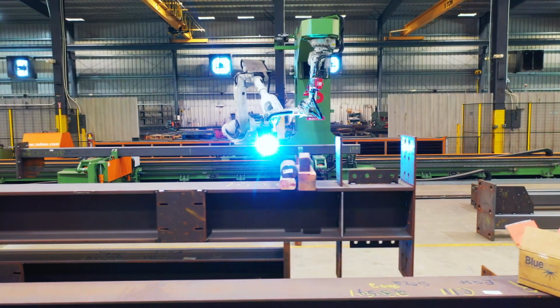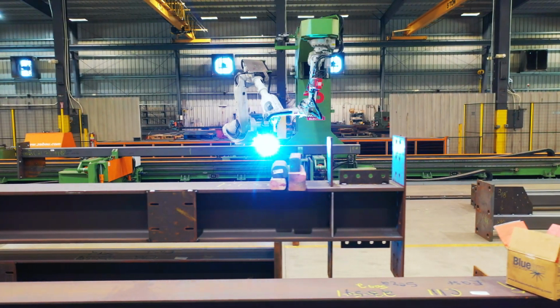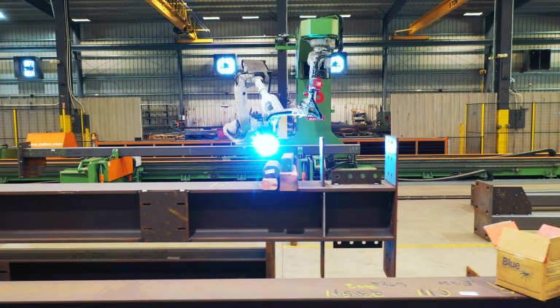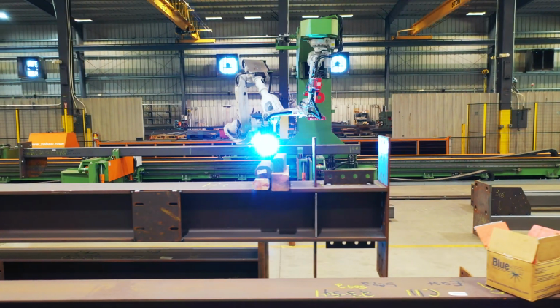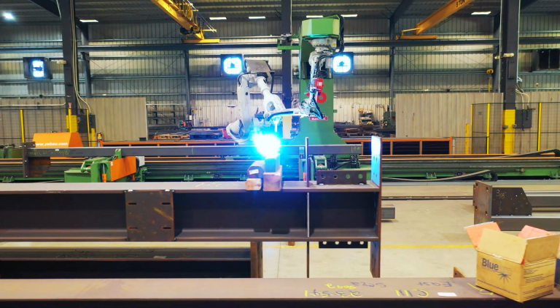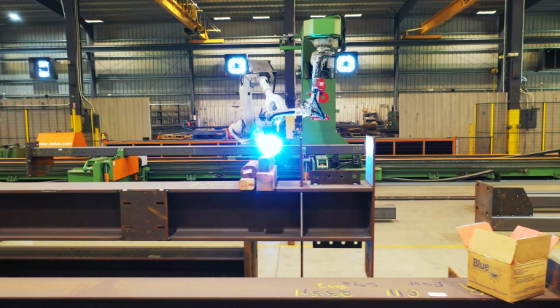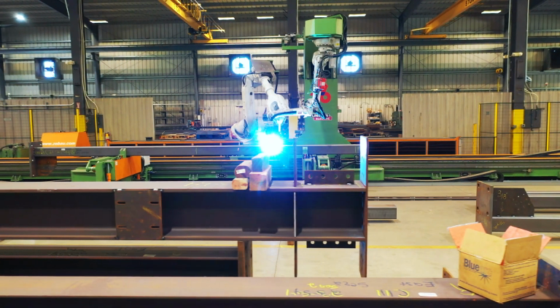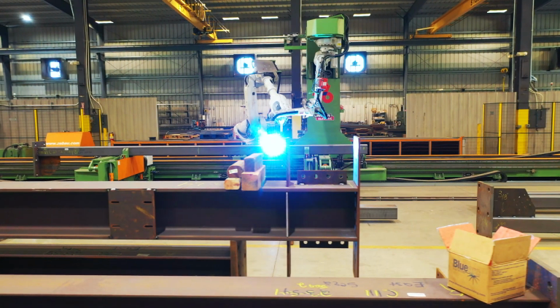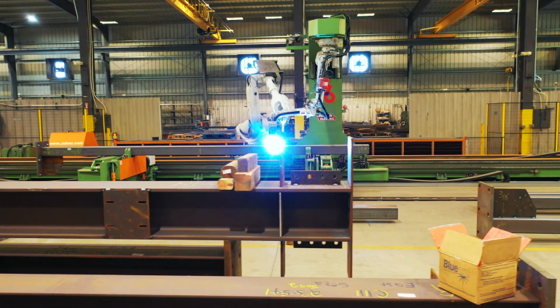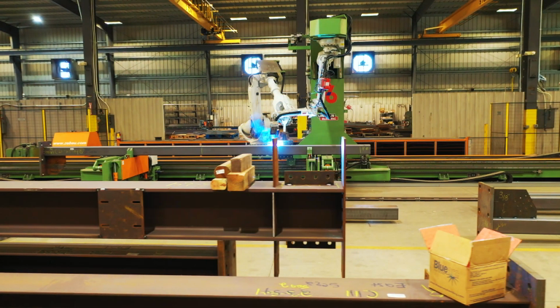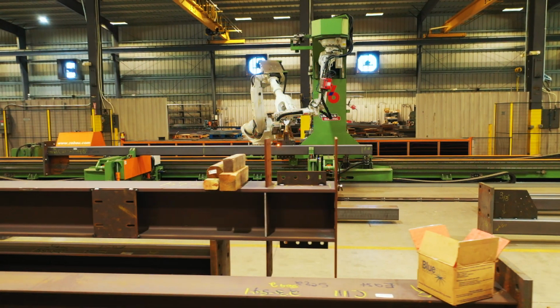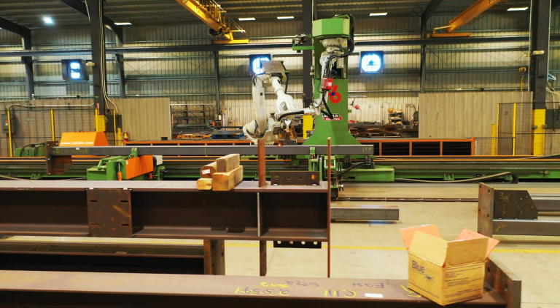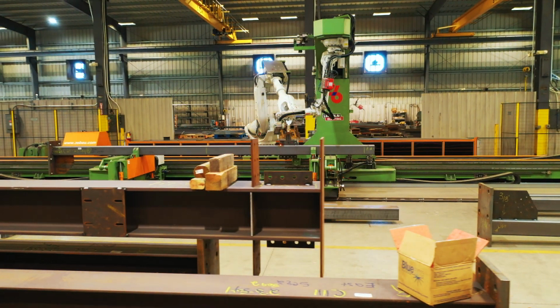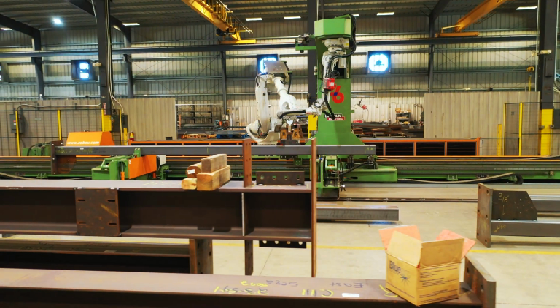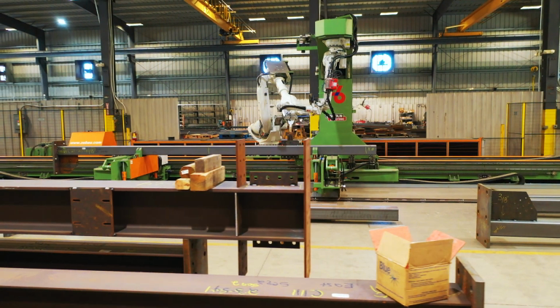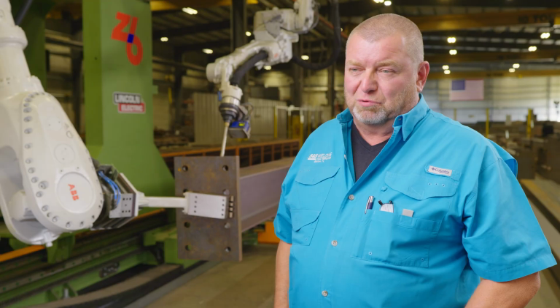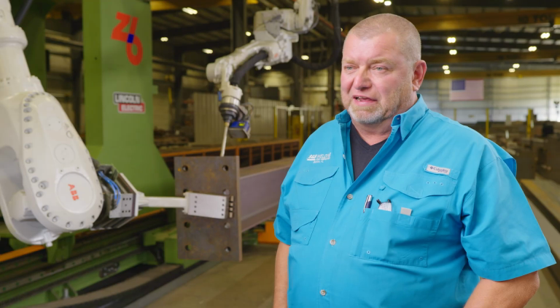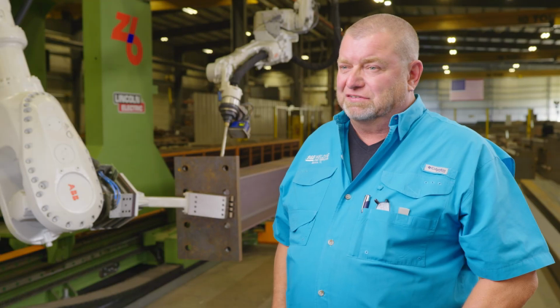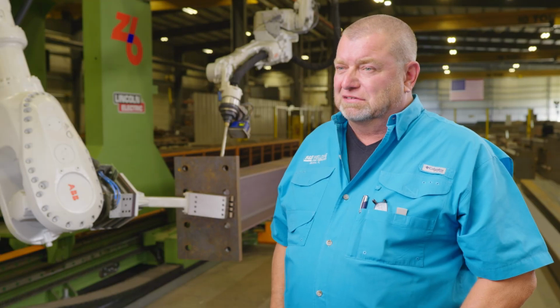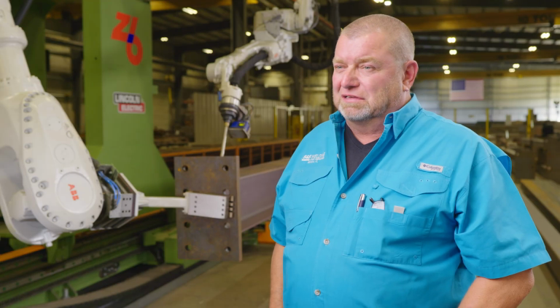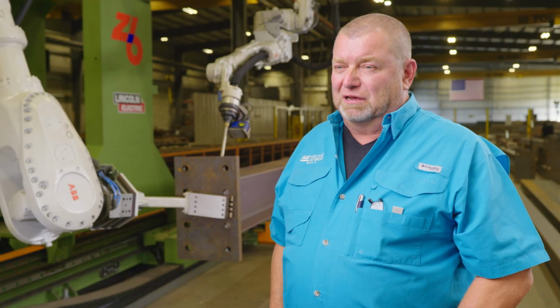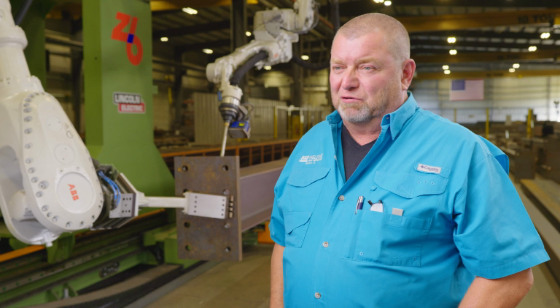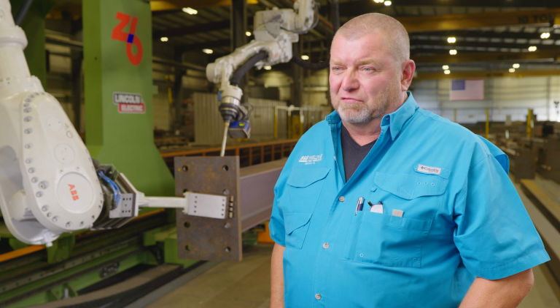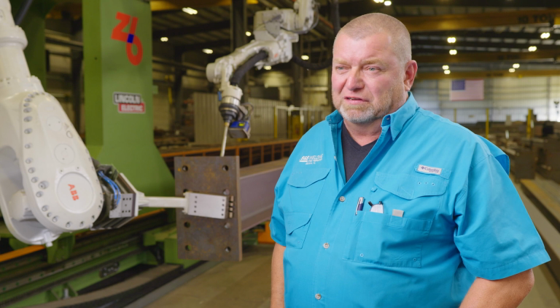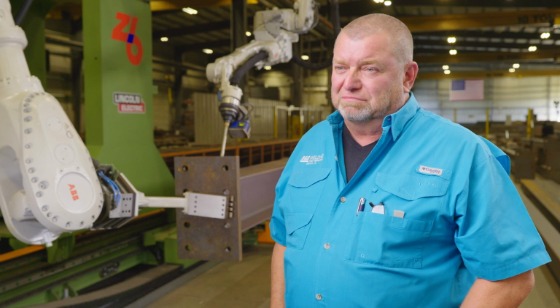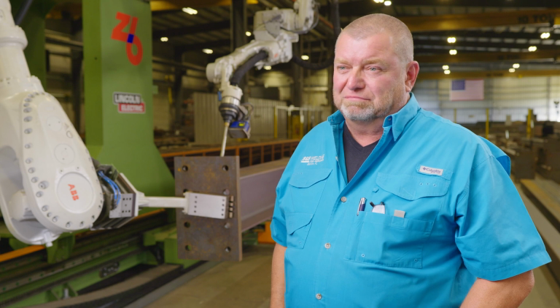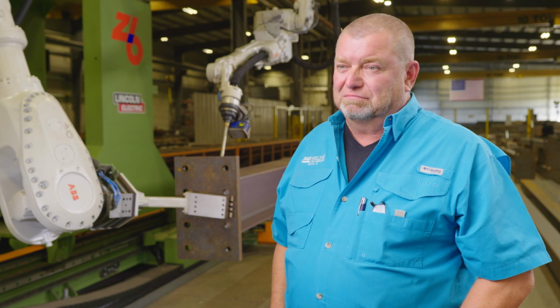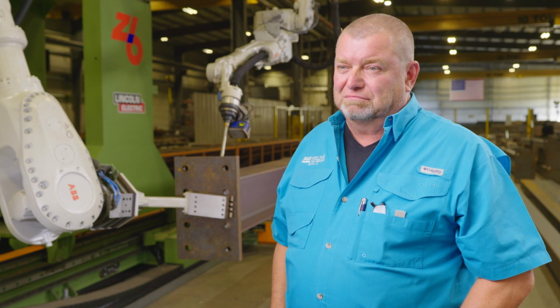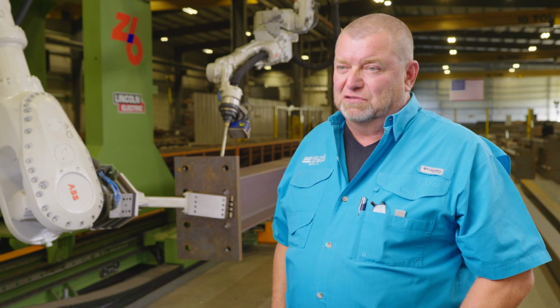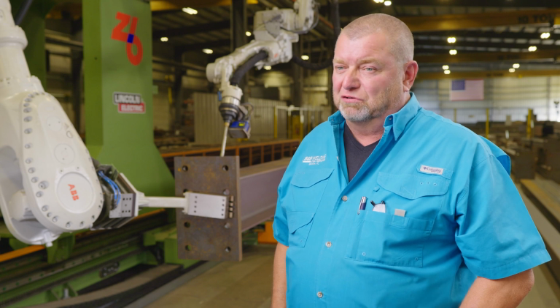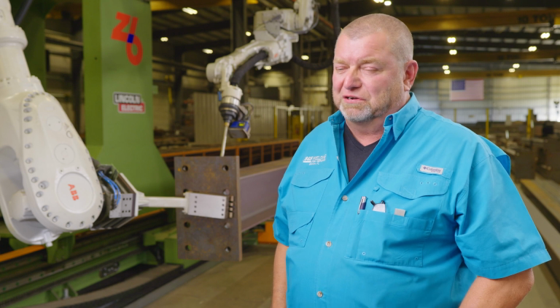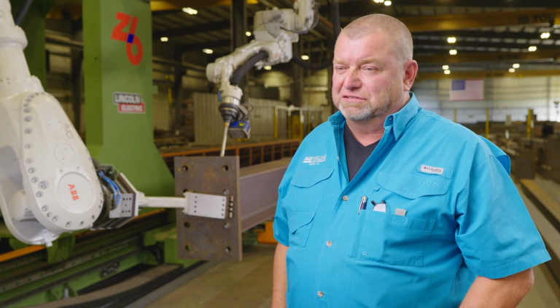The installation of the Petty Assembler went well — we had training for a couple of days and we were up and running, no issues.